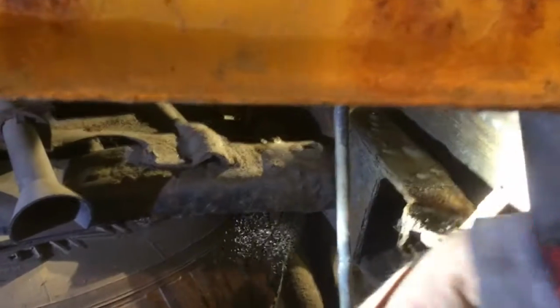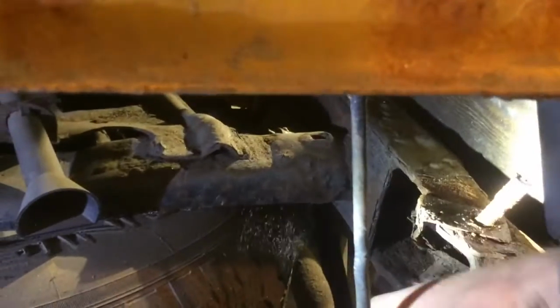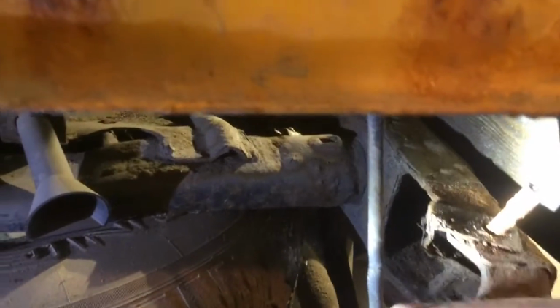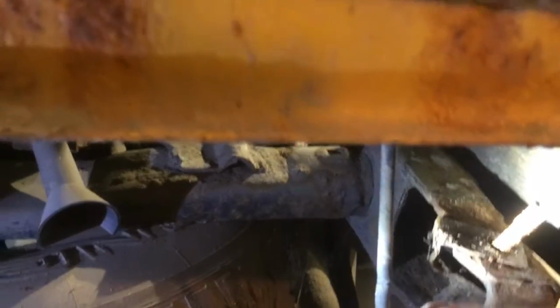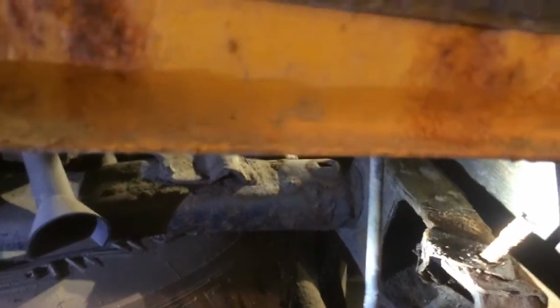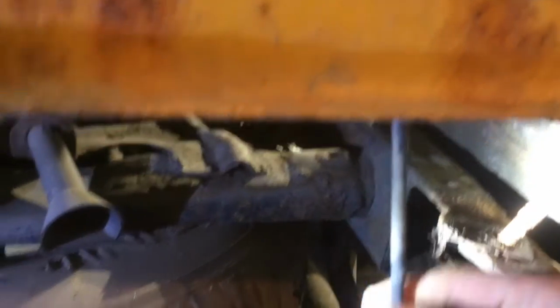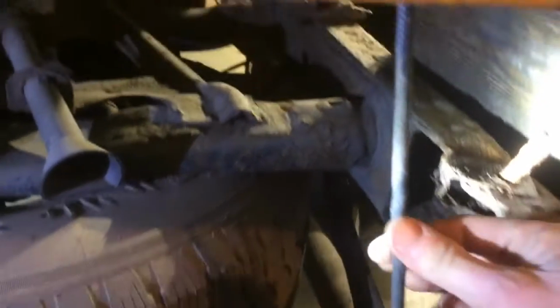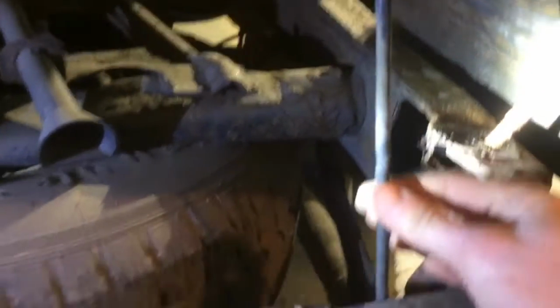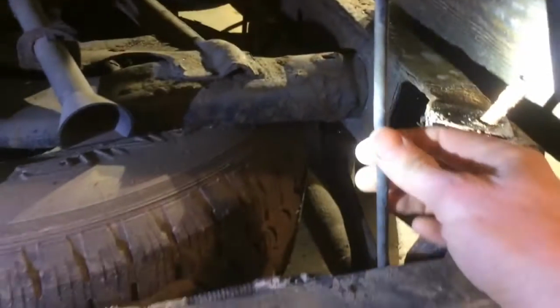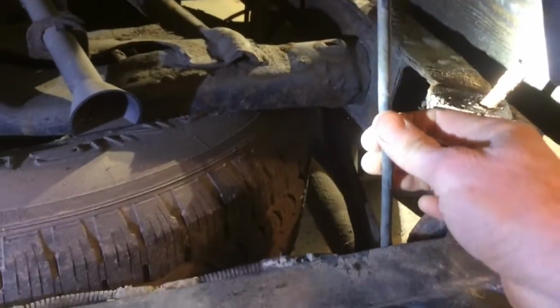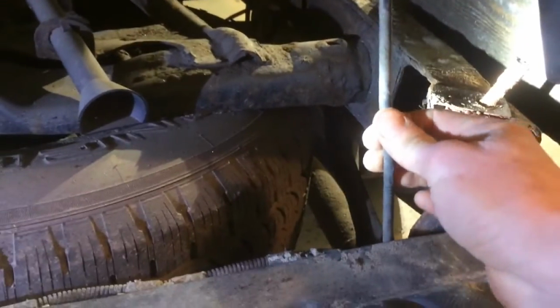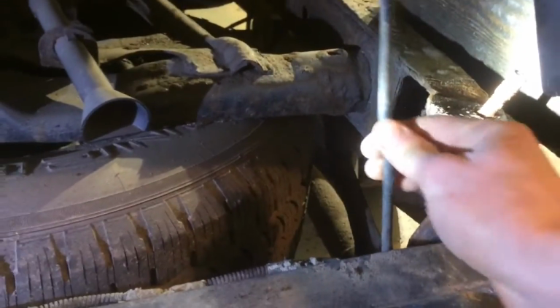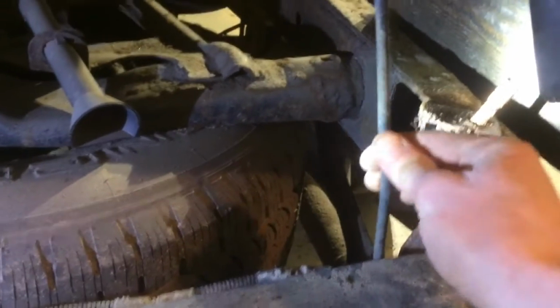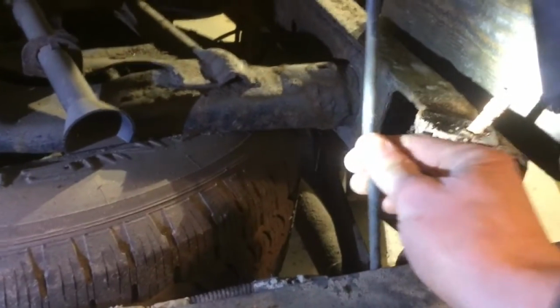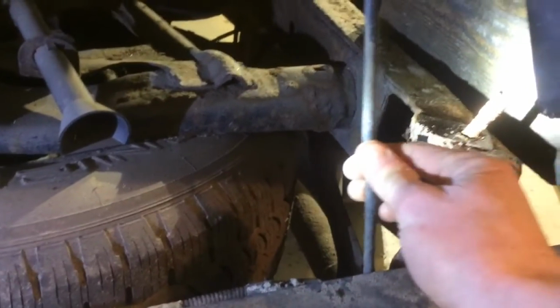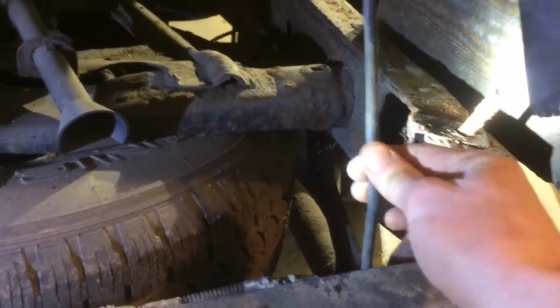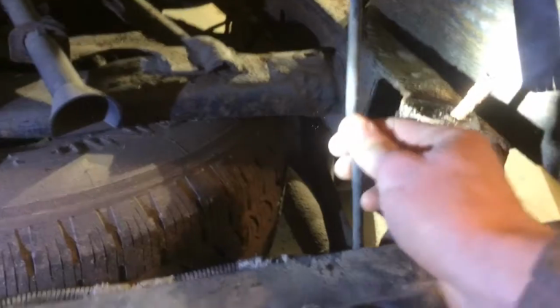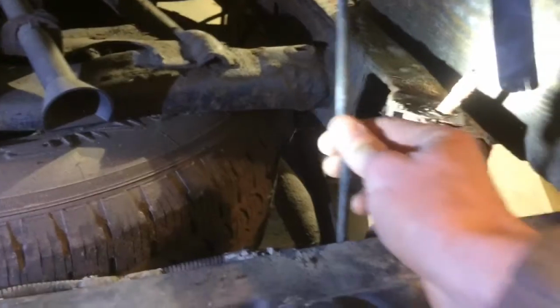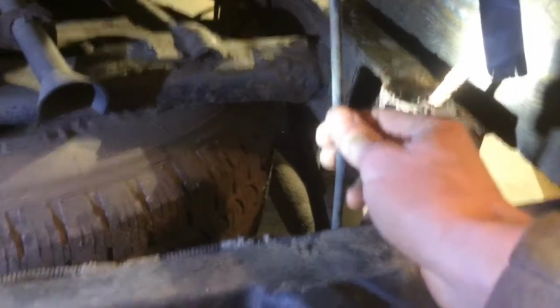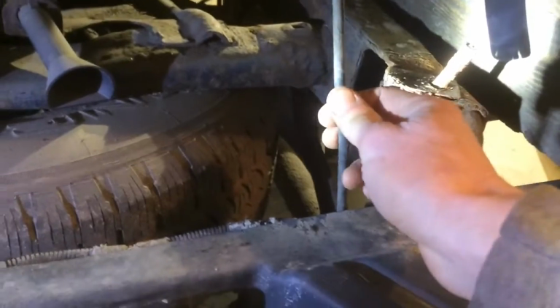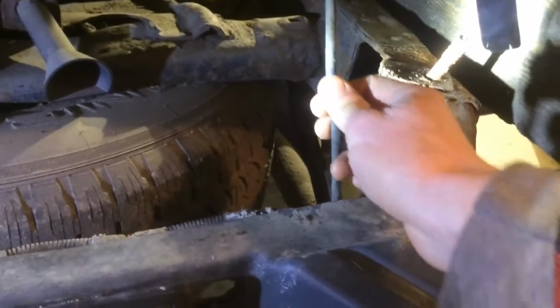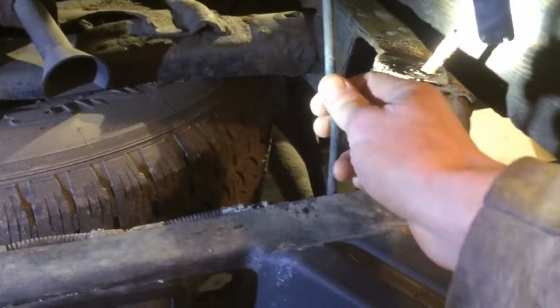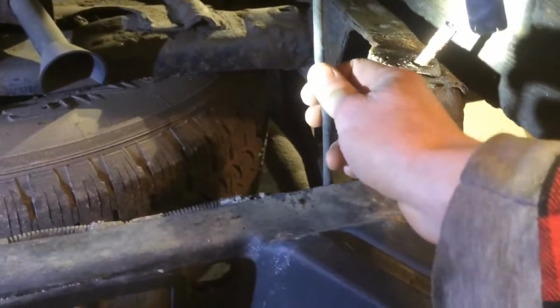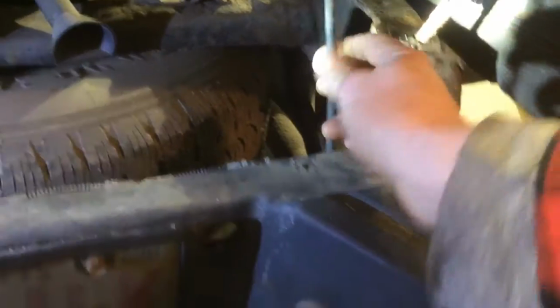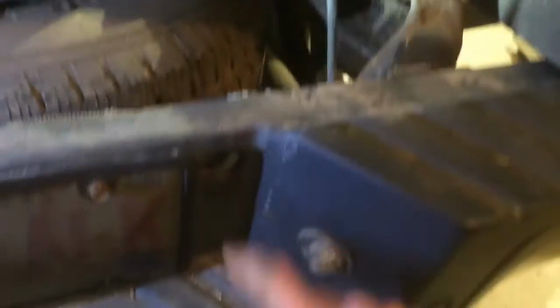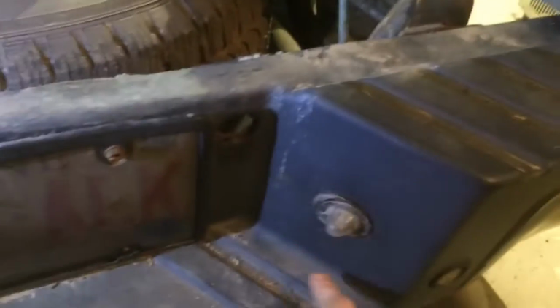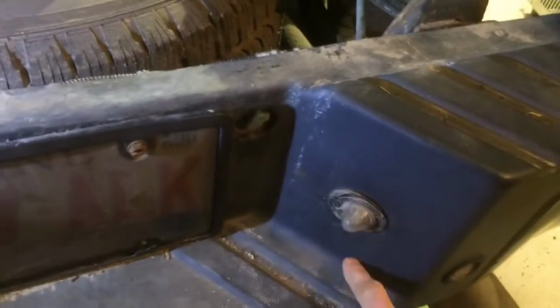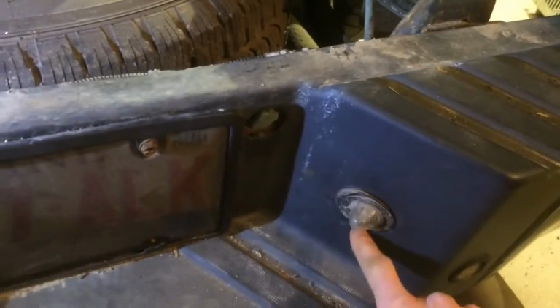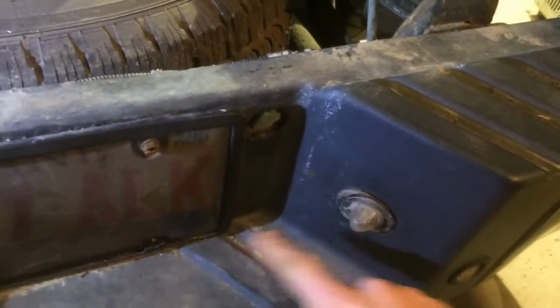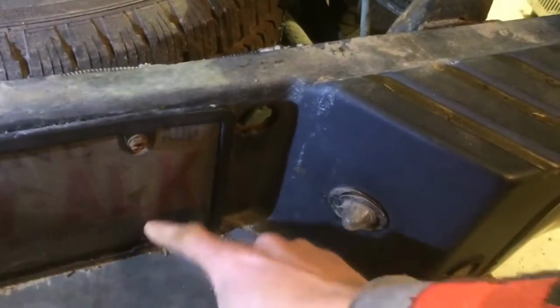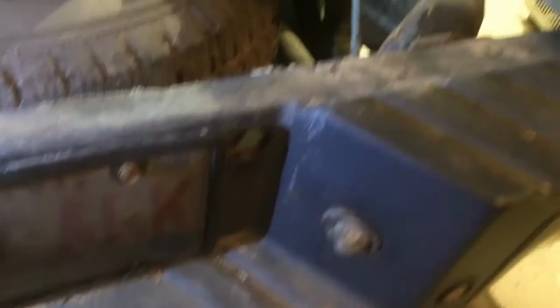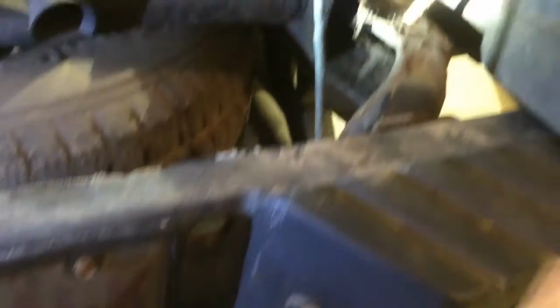All right, these wires right here — you're really going to want to get the right tool because those go to your lights for your plate.